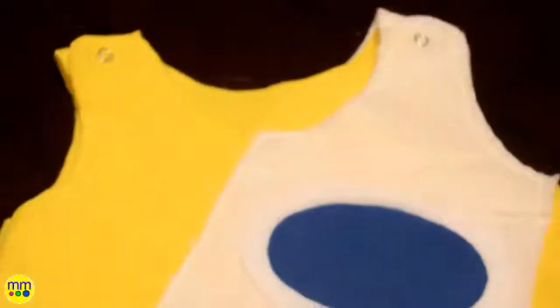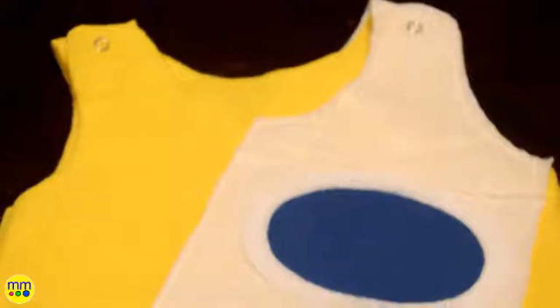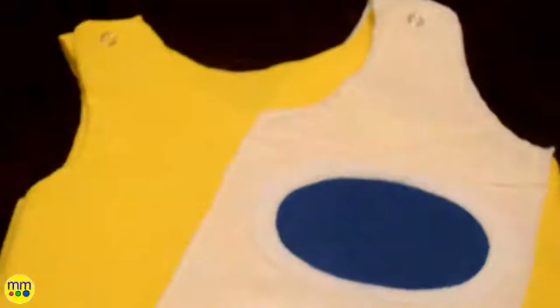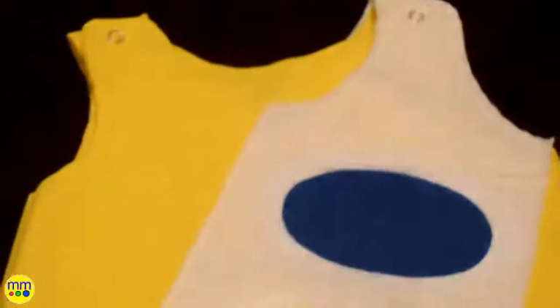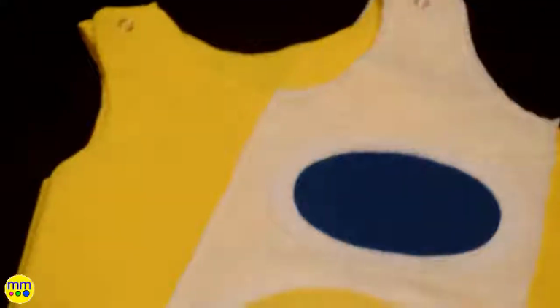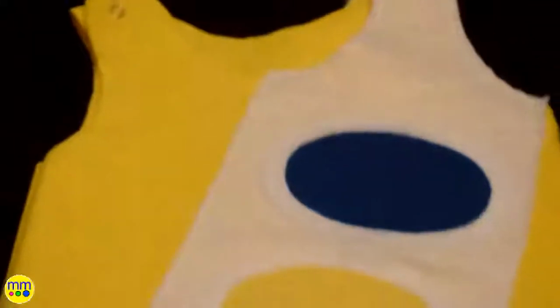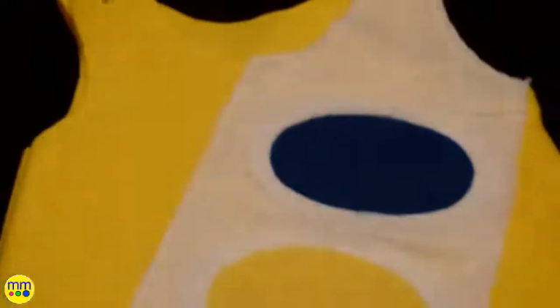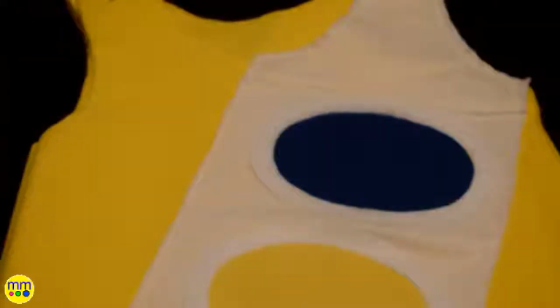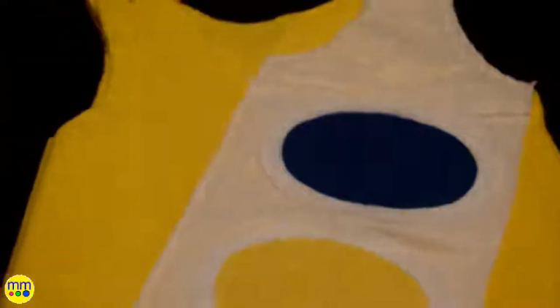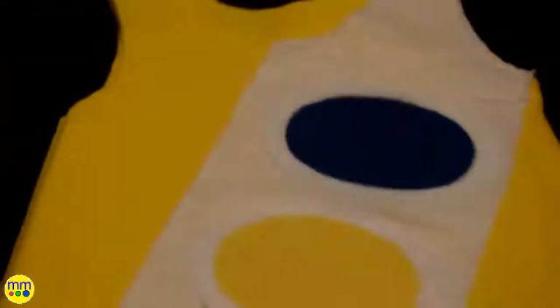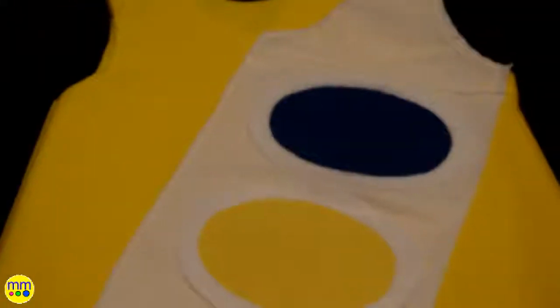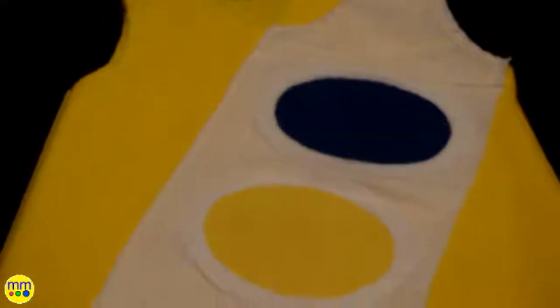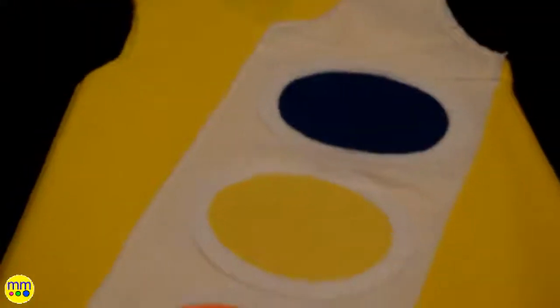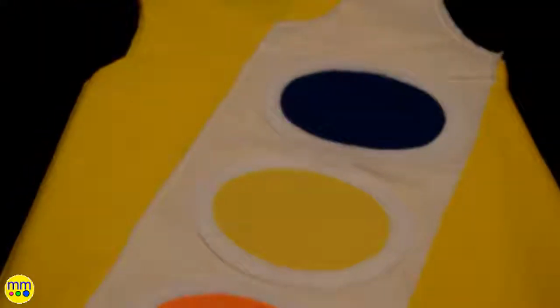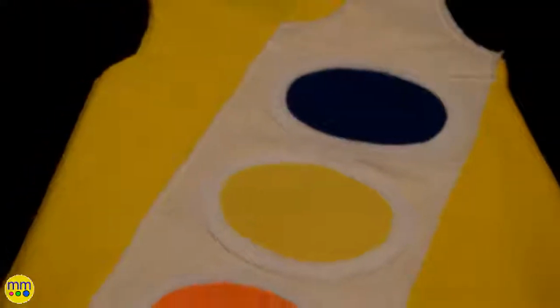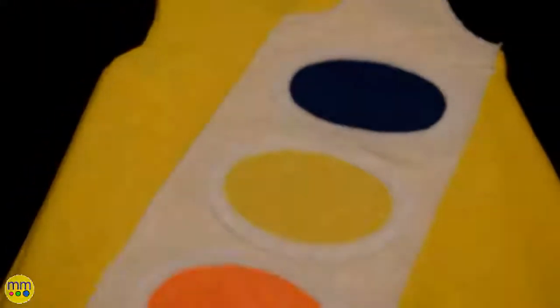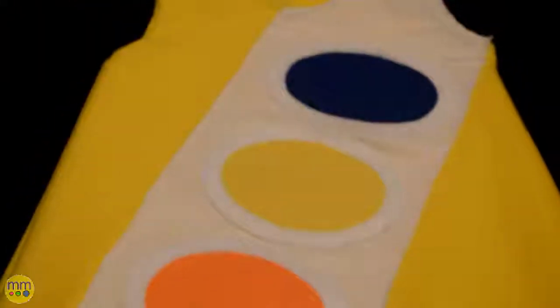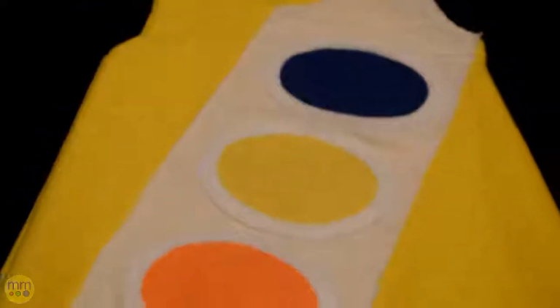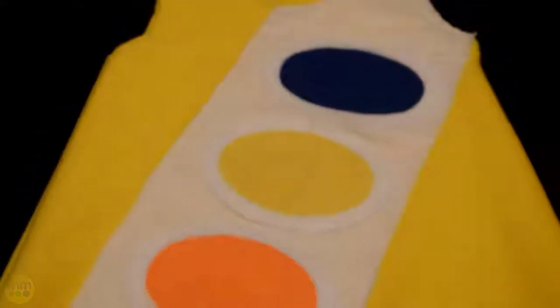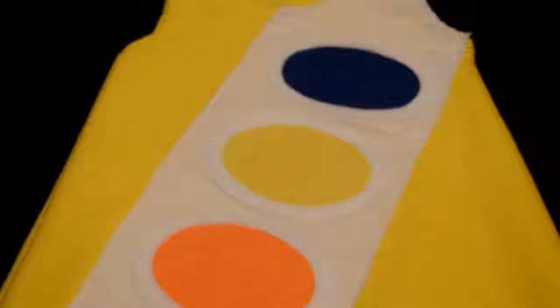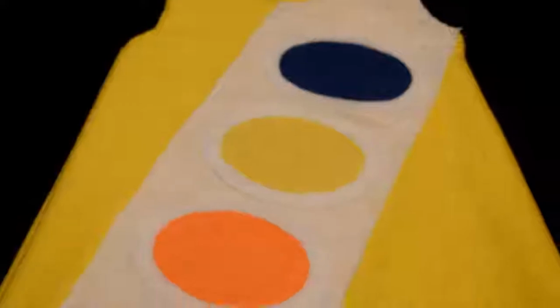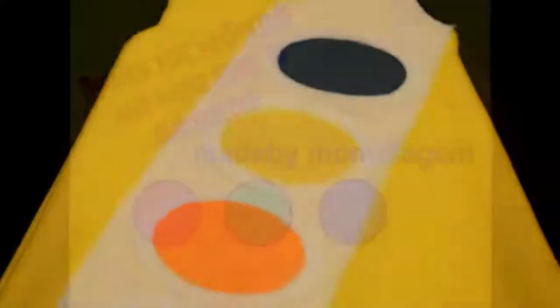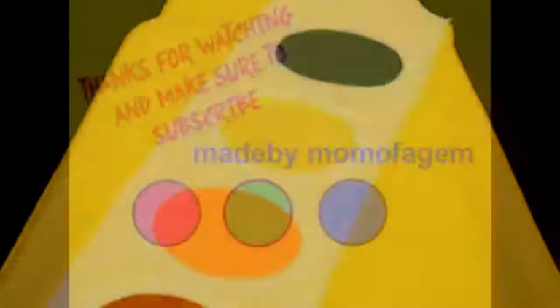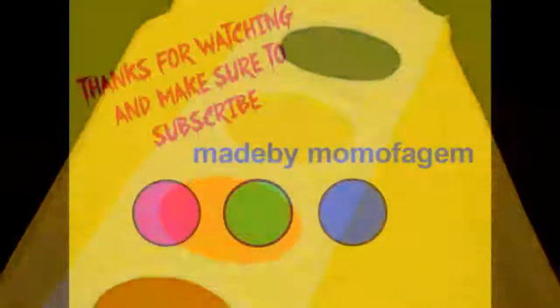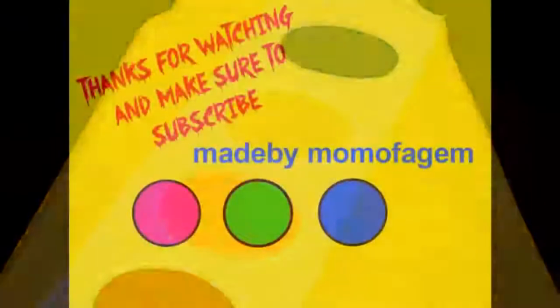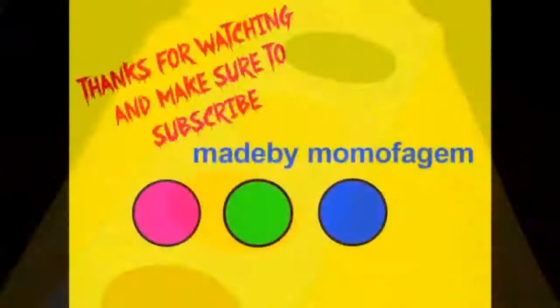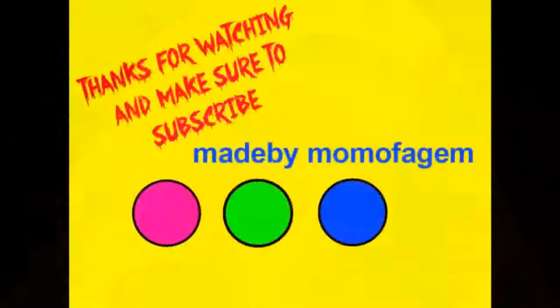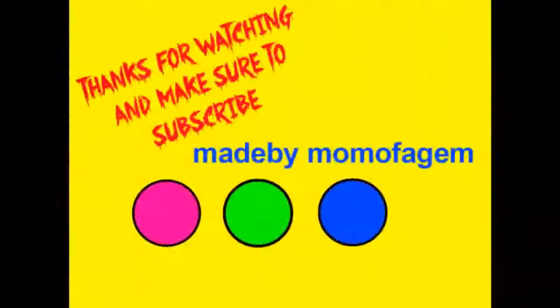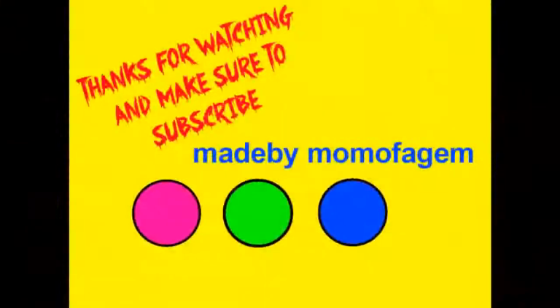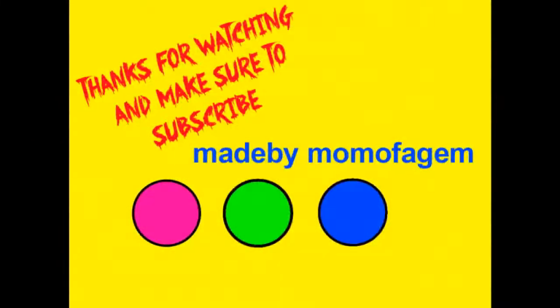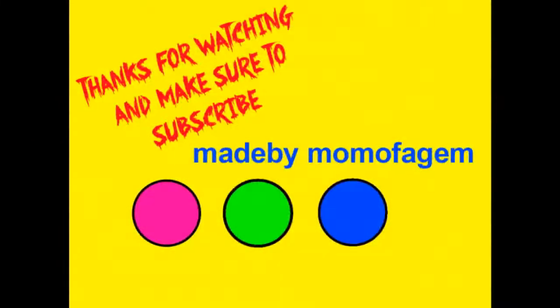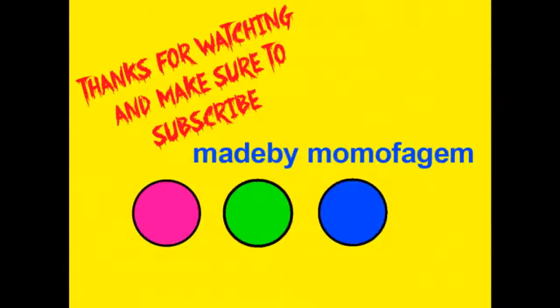Thanks for watching and make sure to join me for day 31, Watercolor Paint Tray Costume.